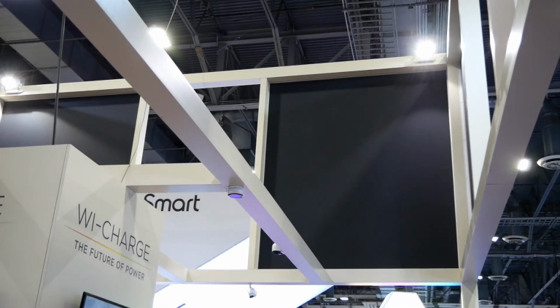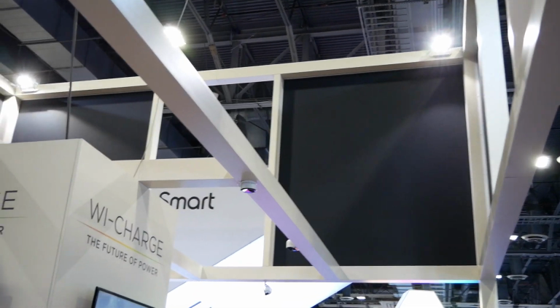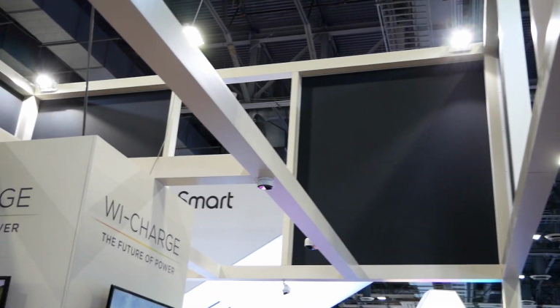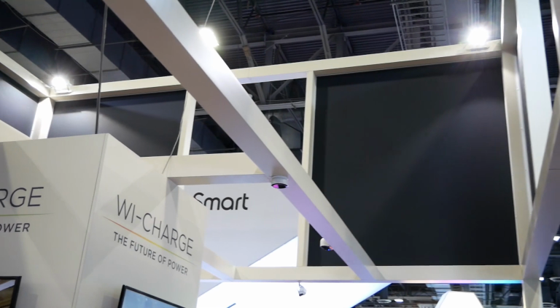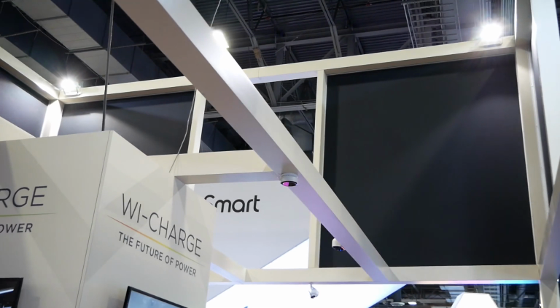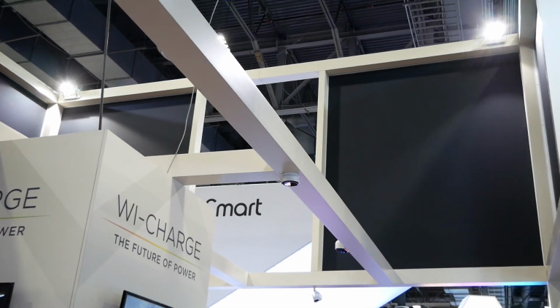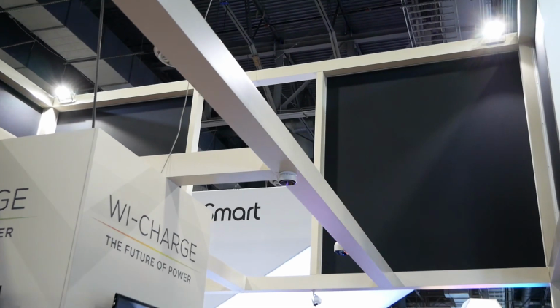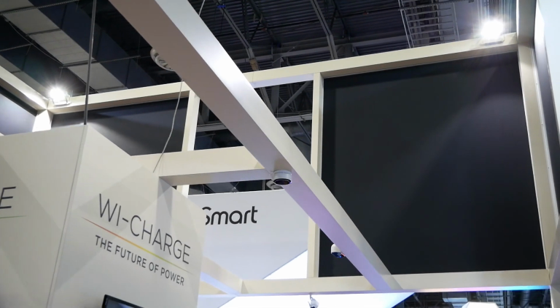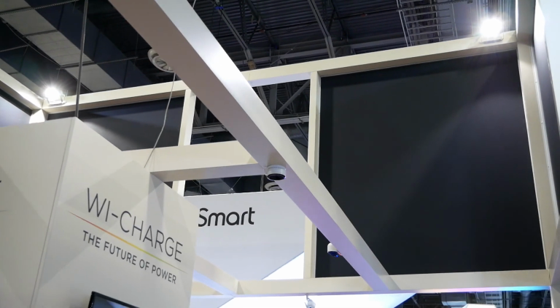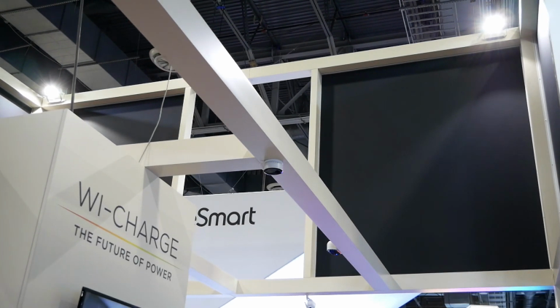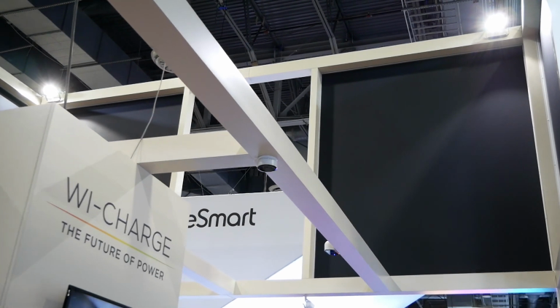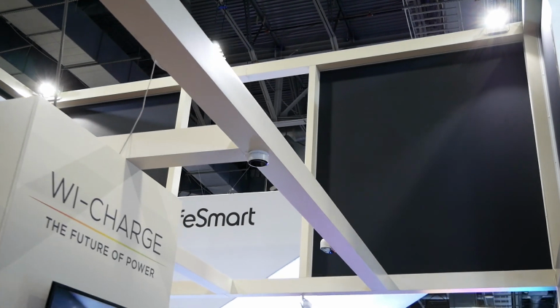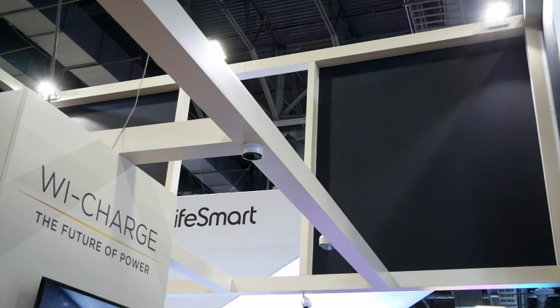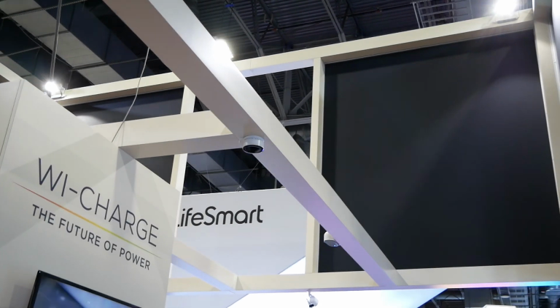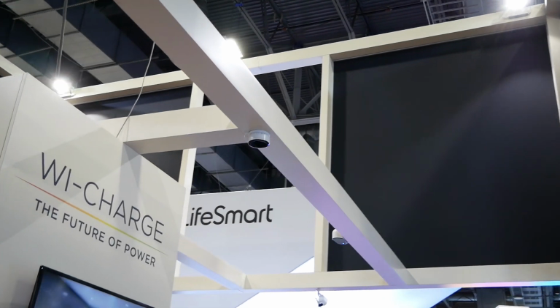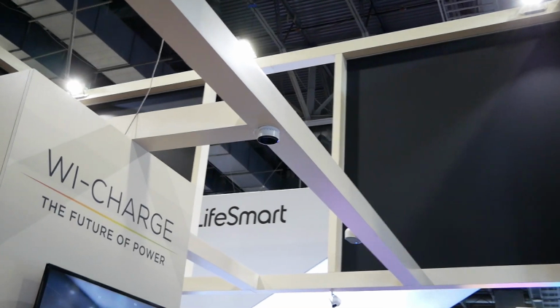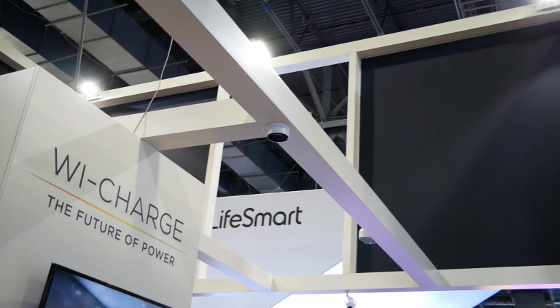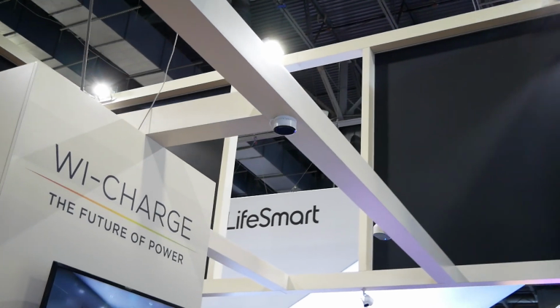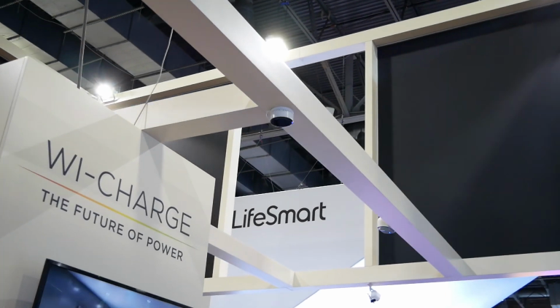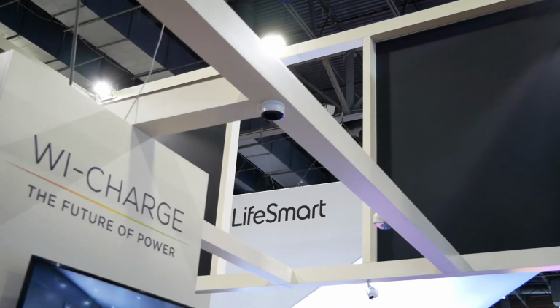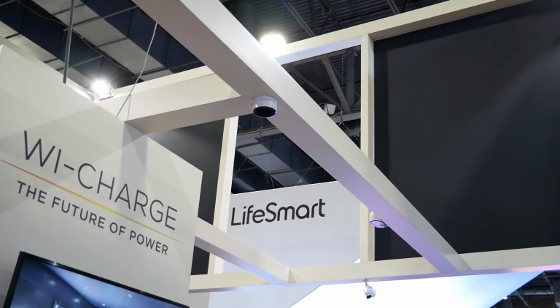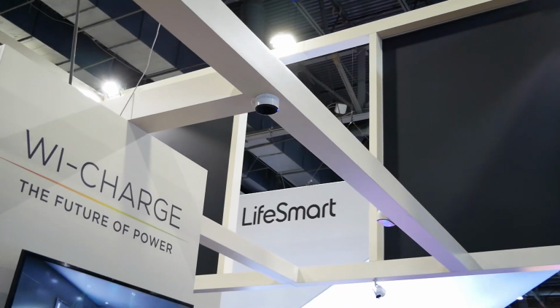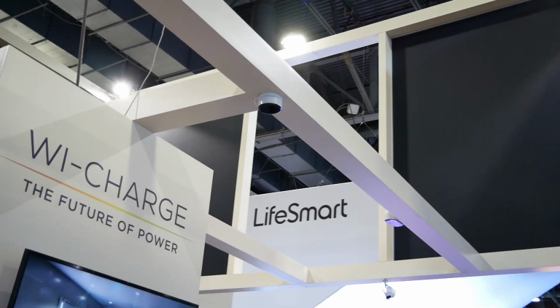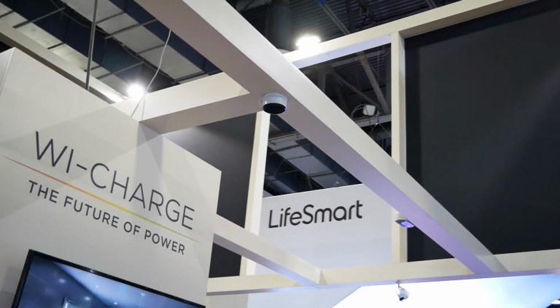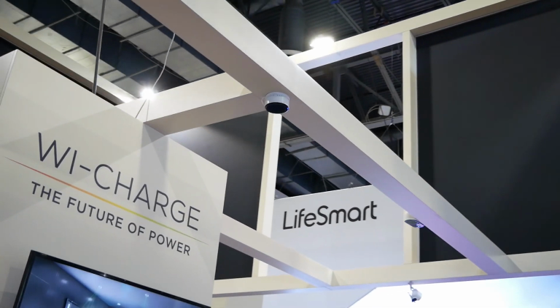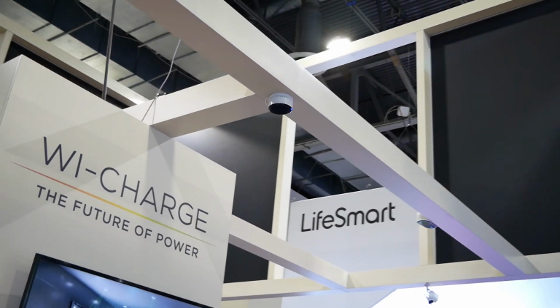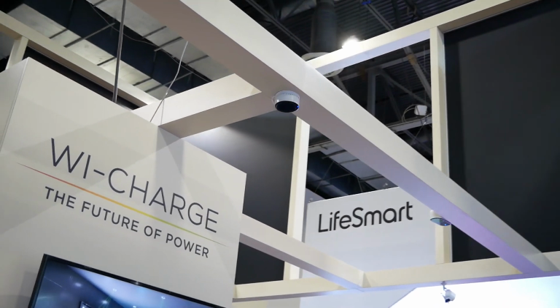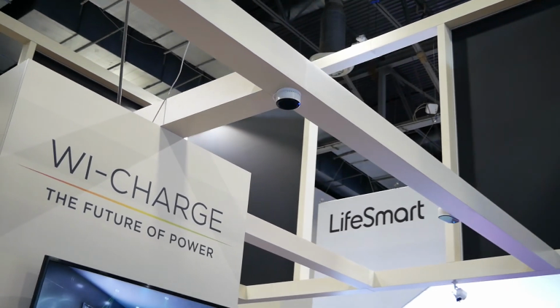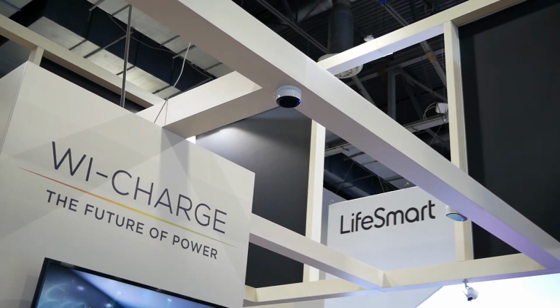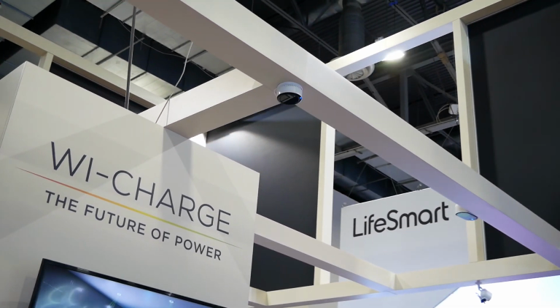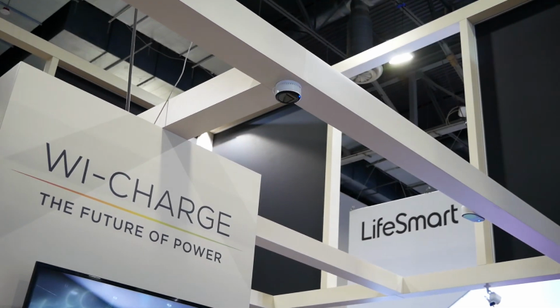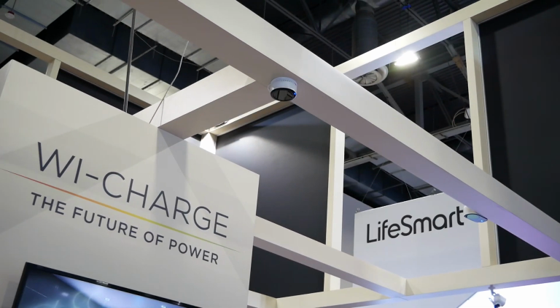You can see a couple of different transmitters up here, different sizes for different applications.